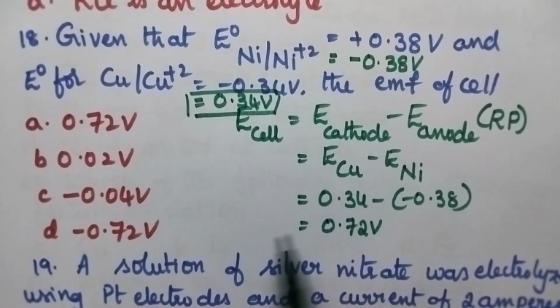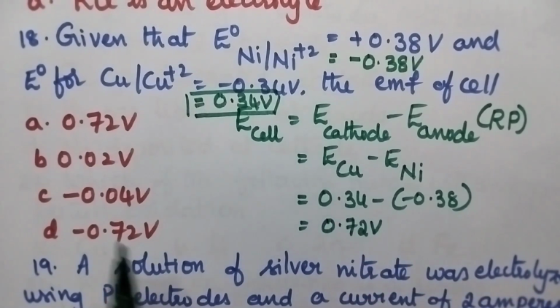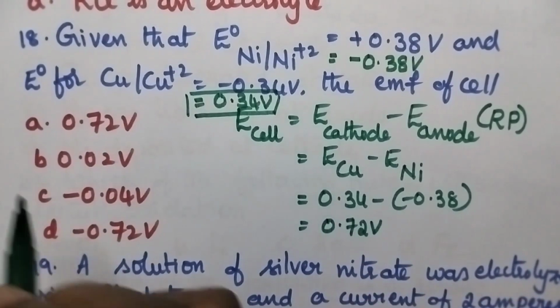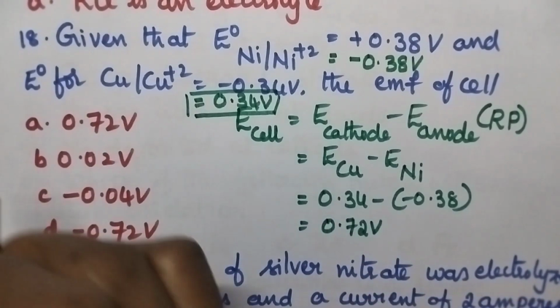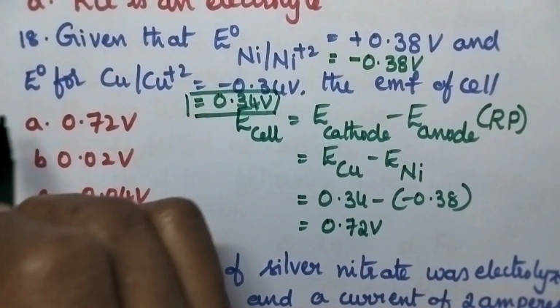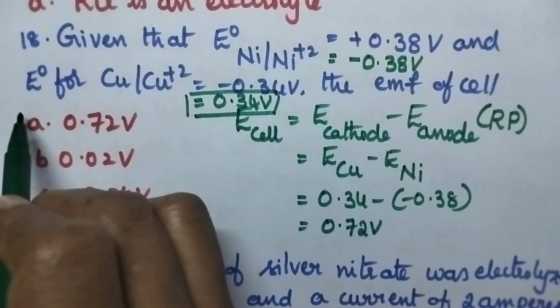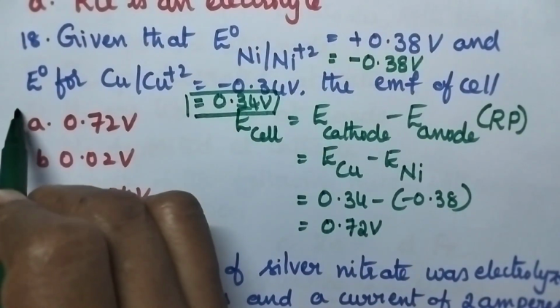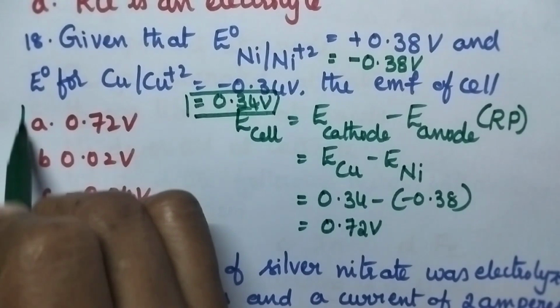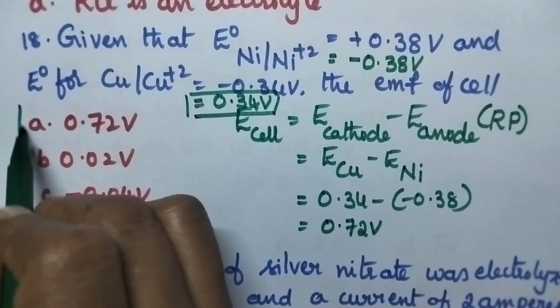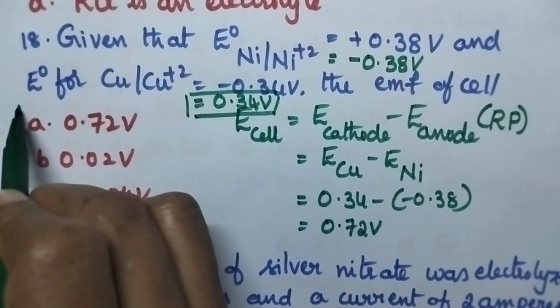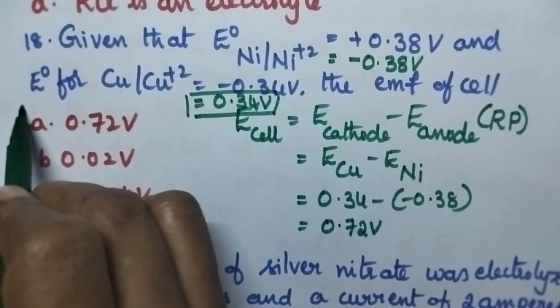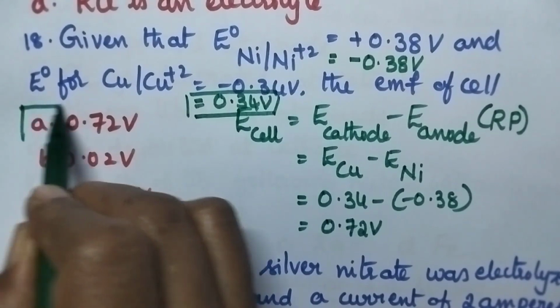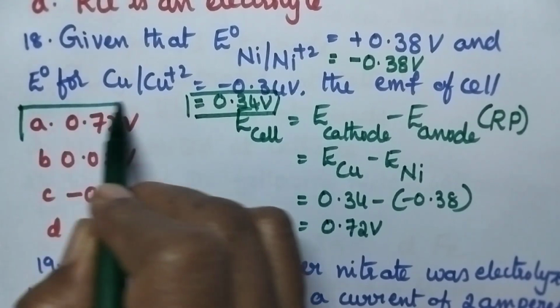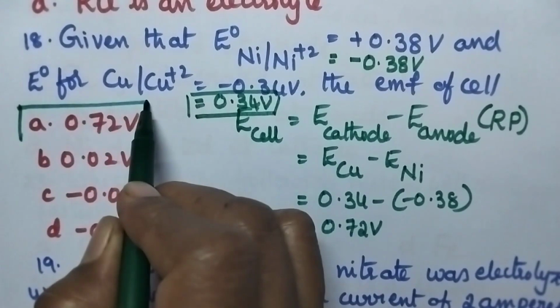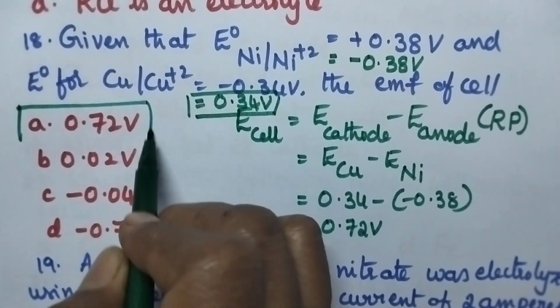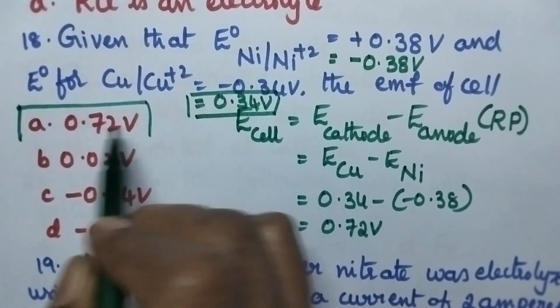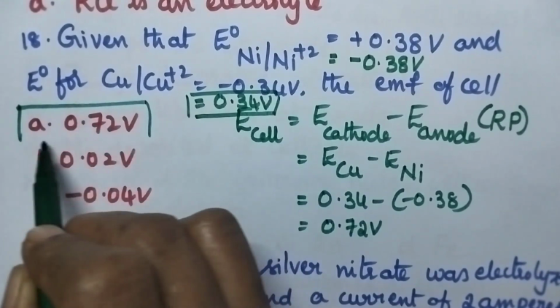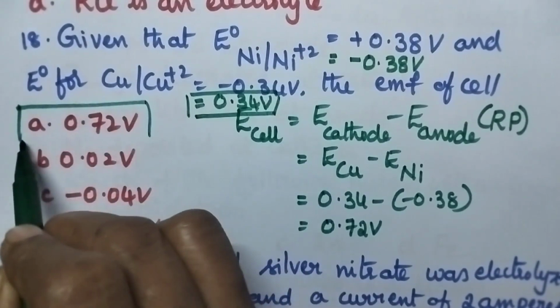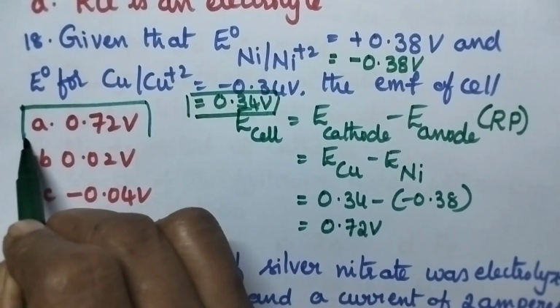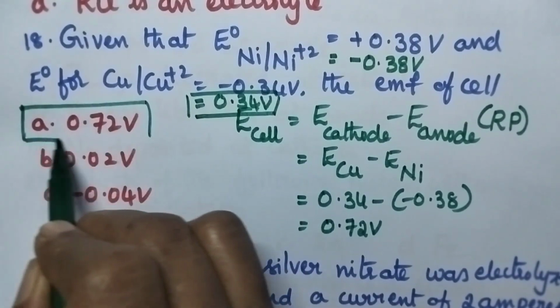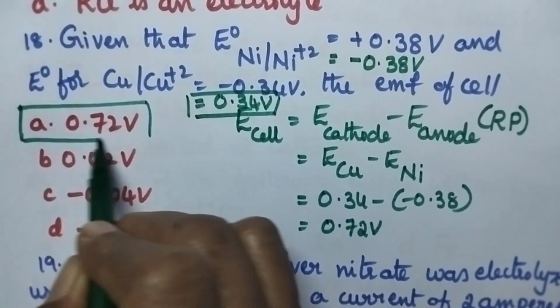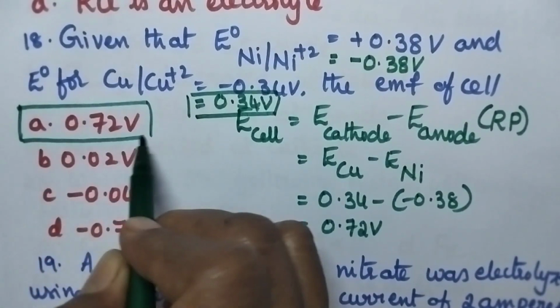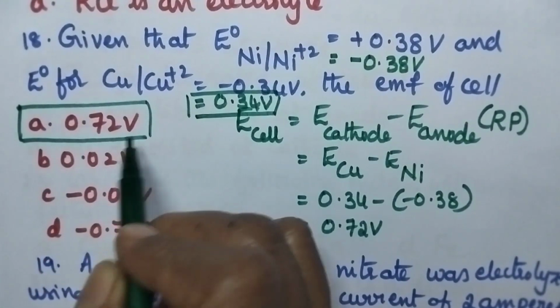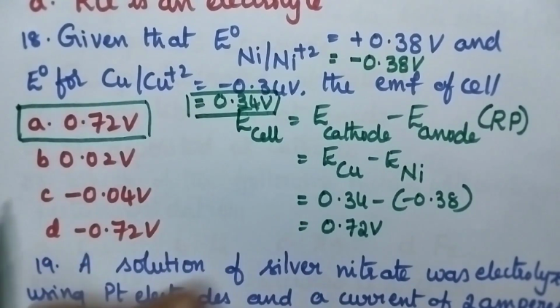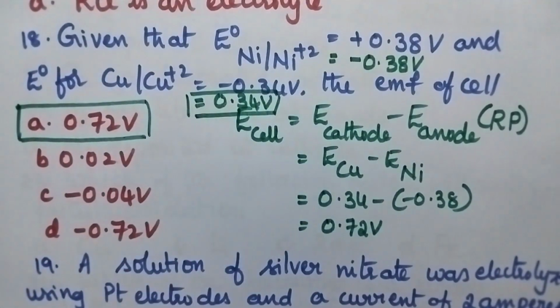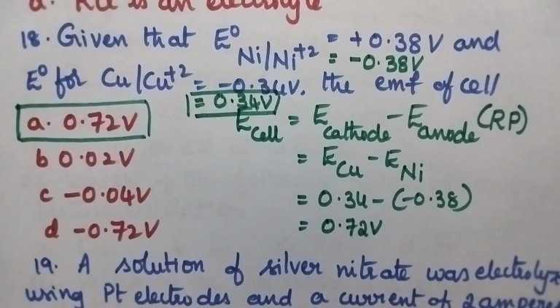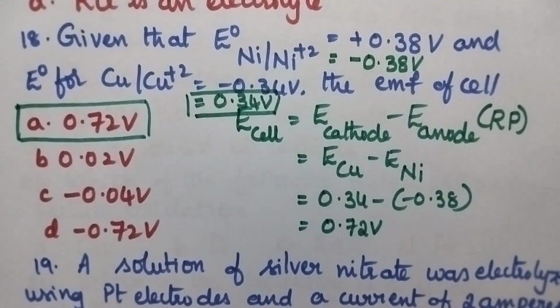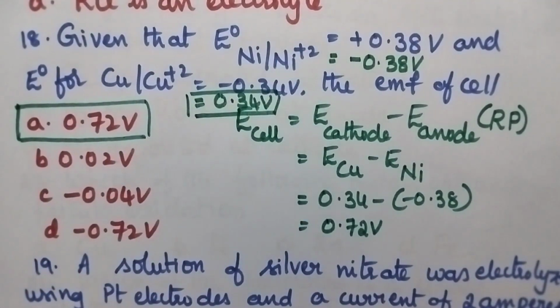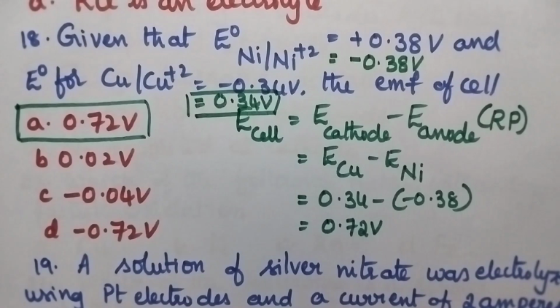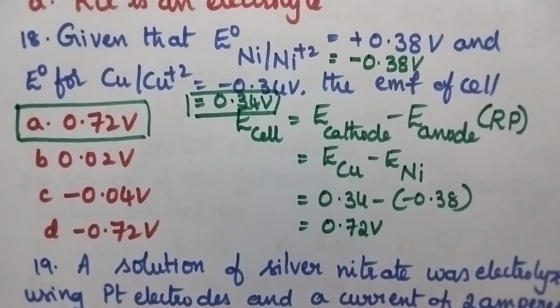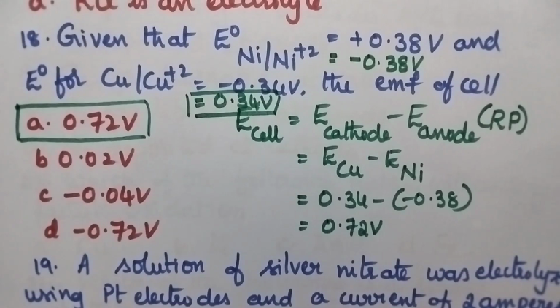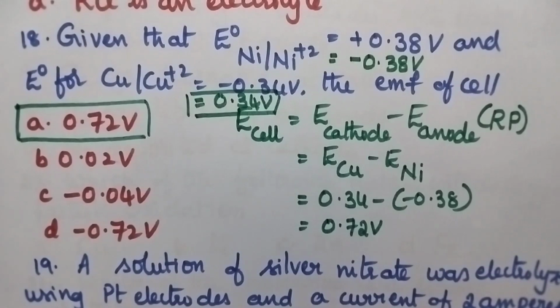Hence option A, 0.72 volt, is the right answer.